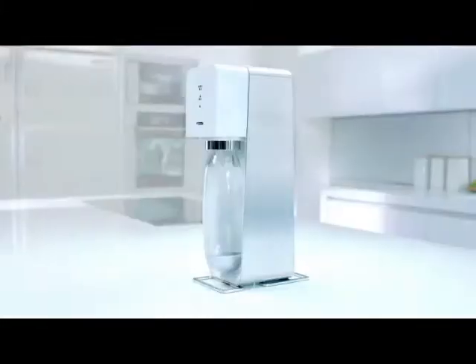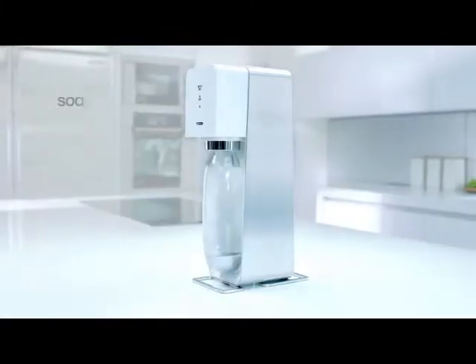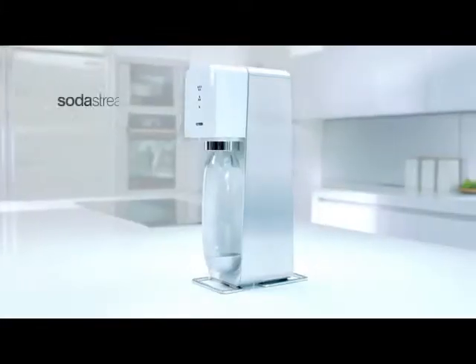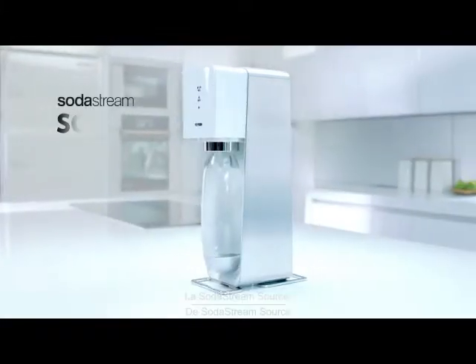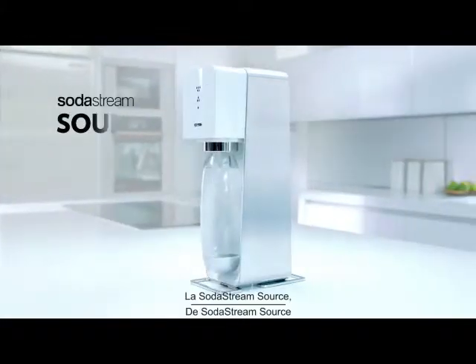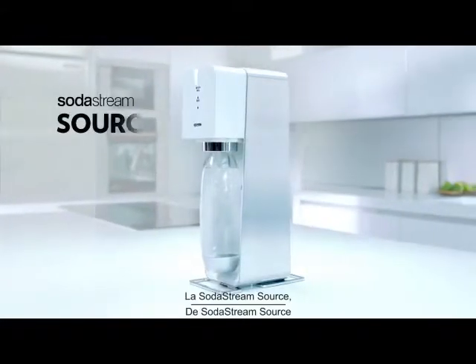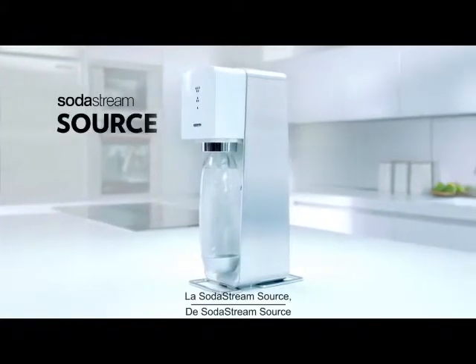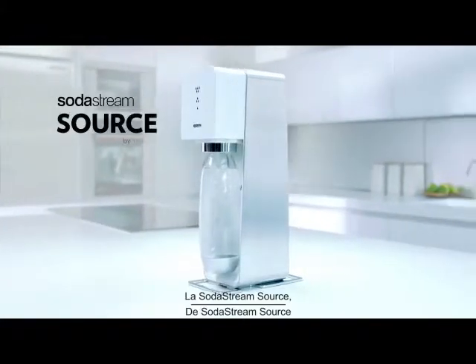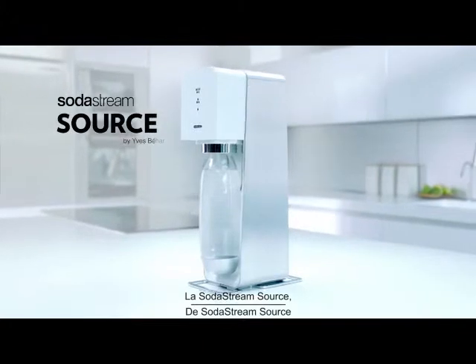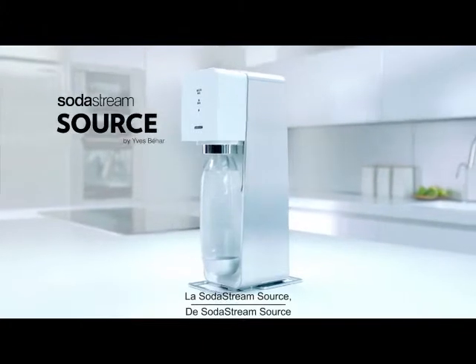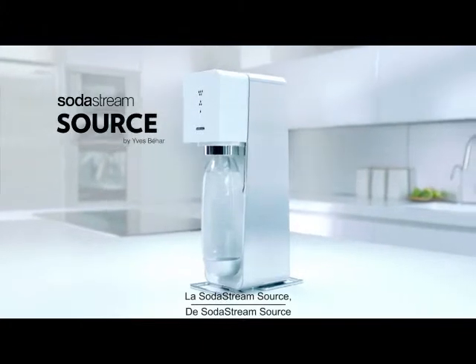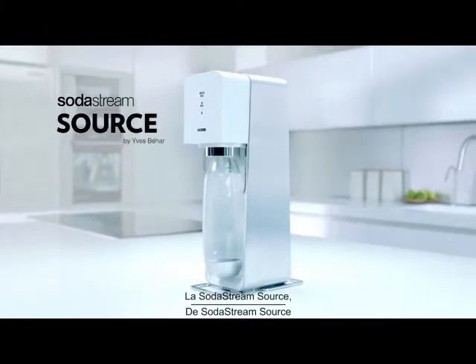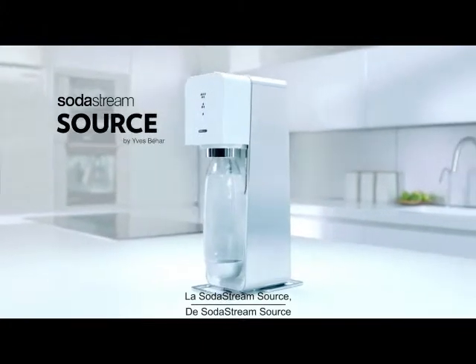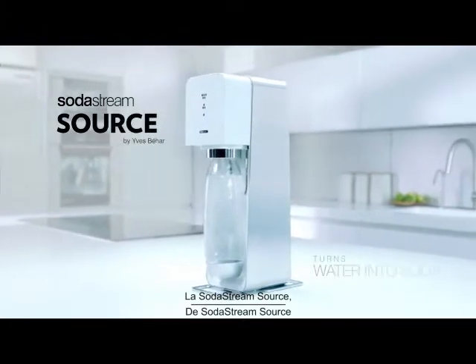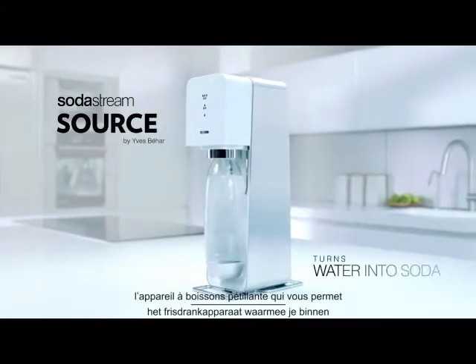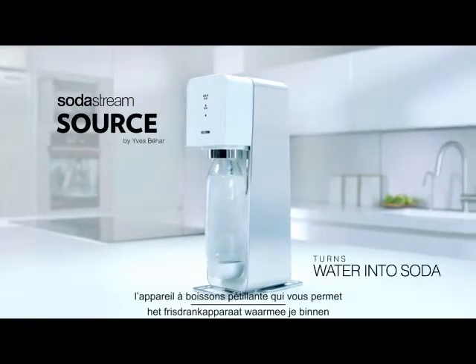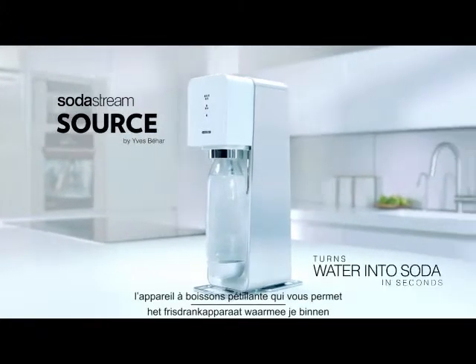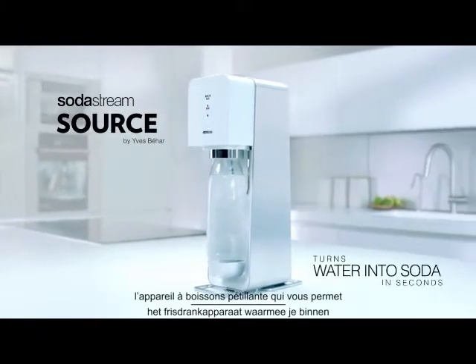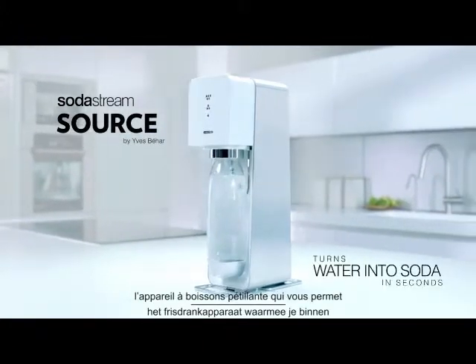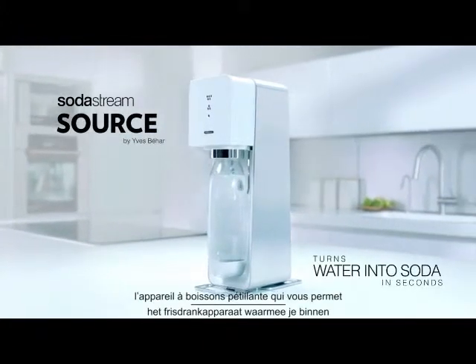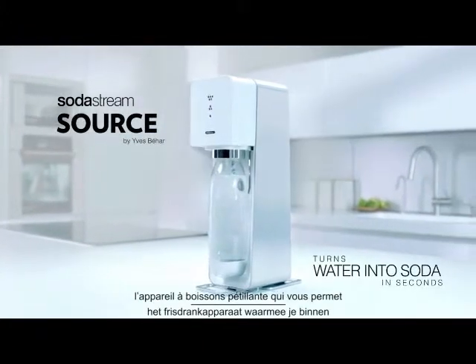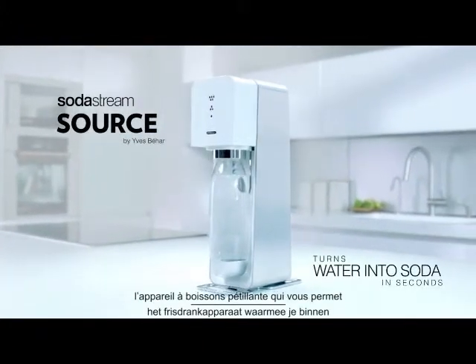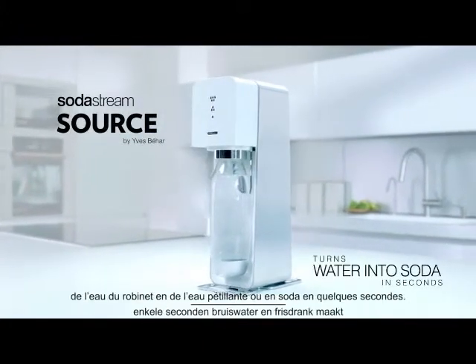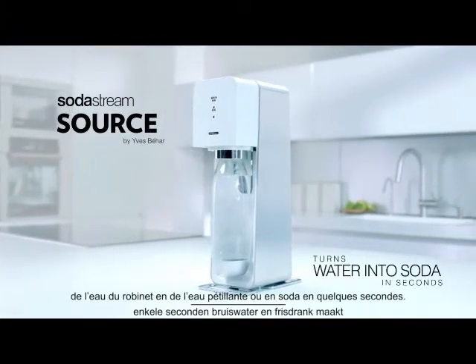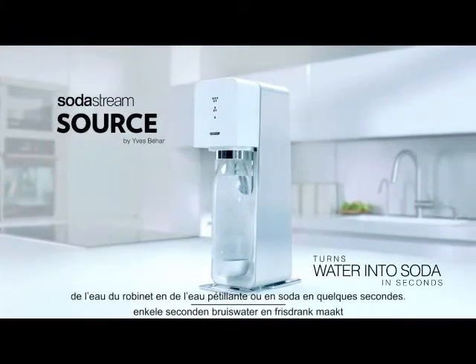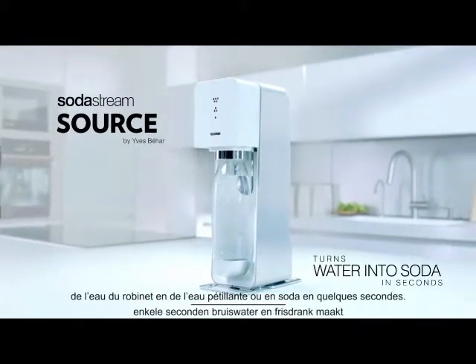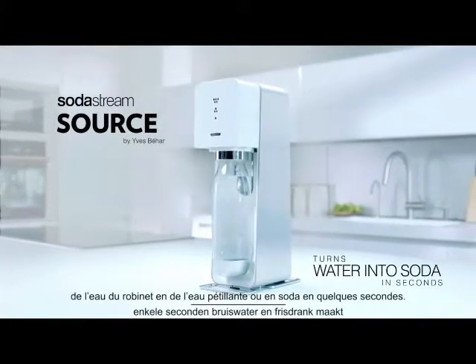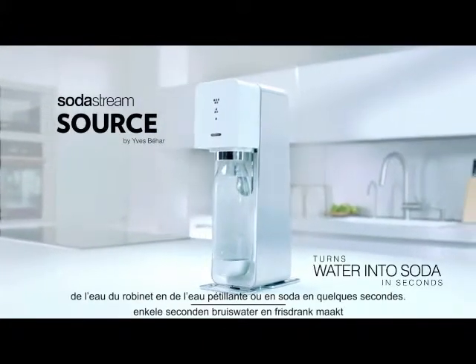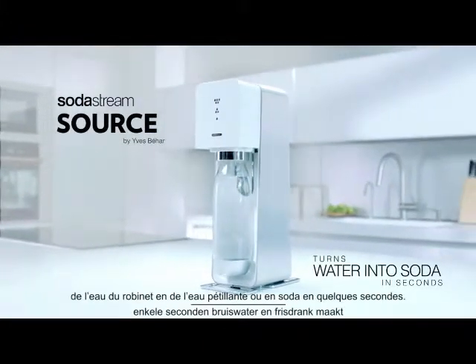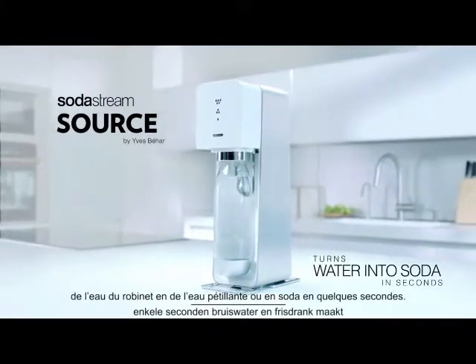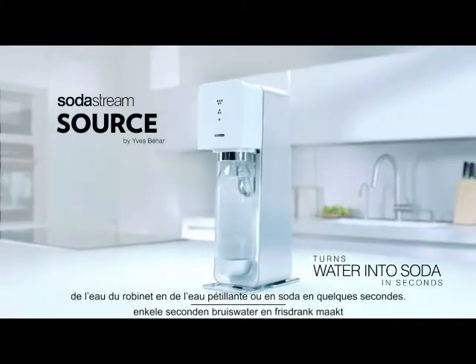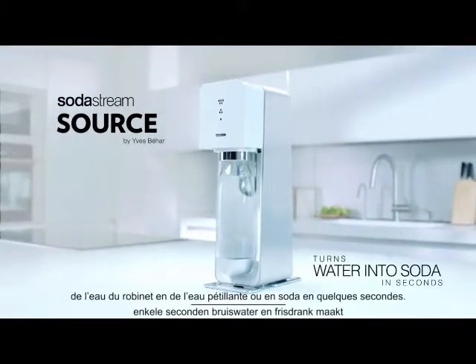Introducing the SodaStream Source, the home soda maker that turns water into soda in seconds.